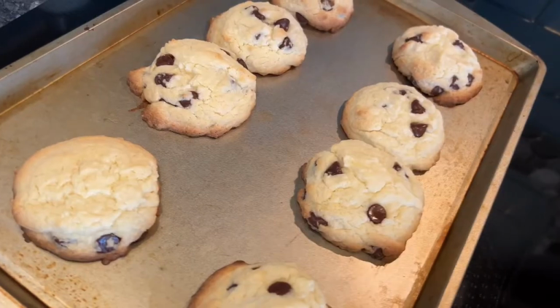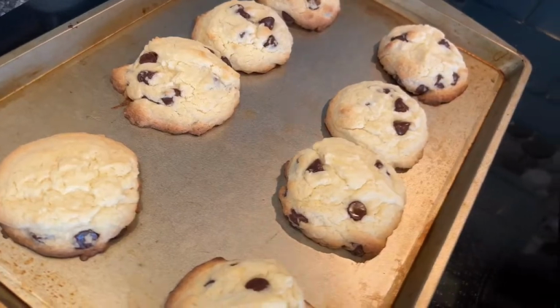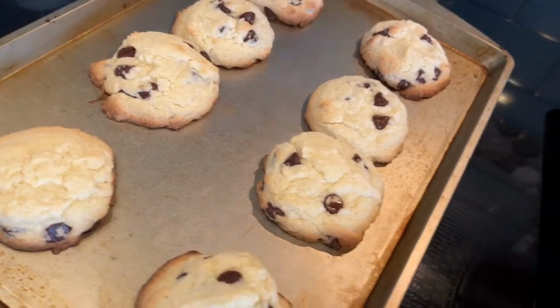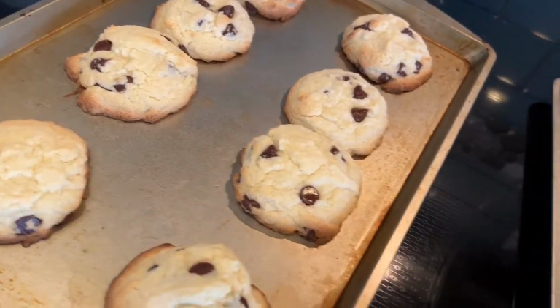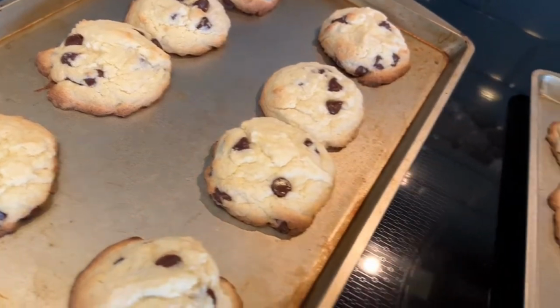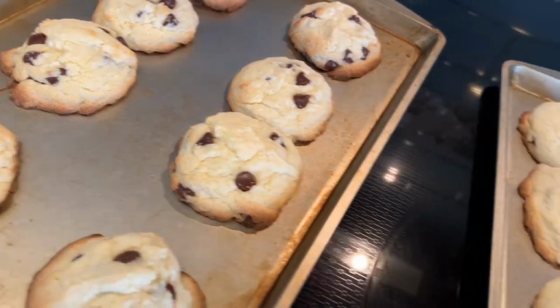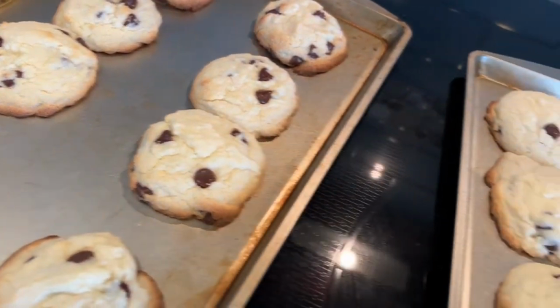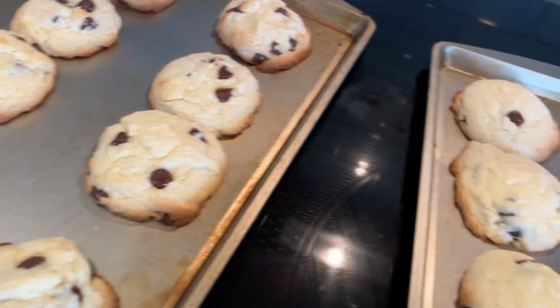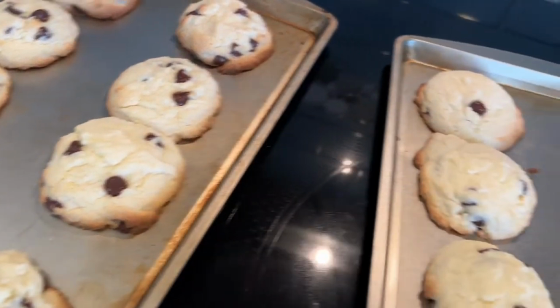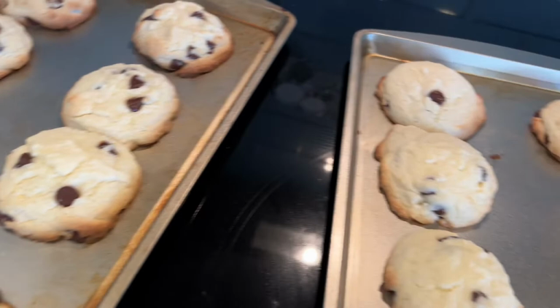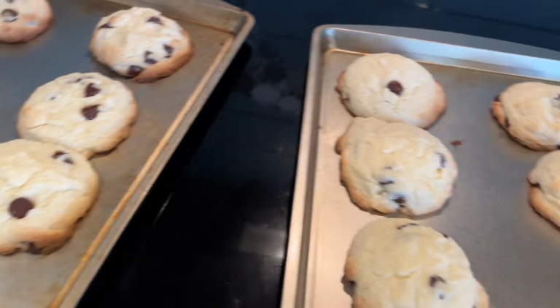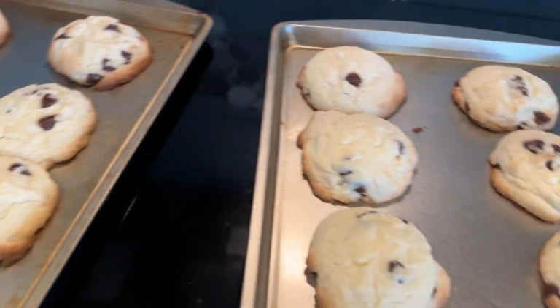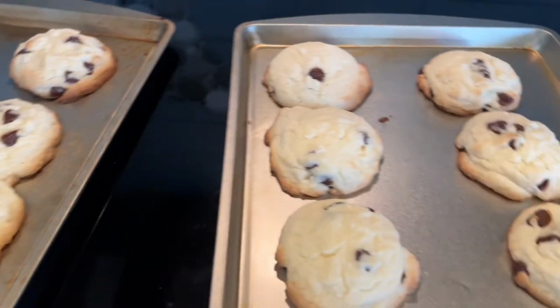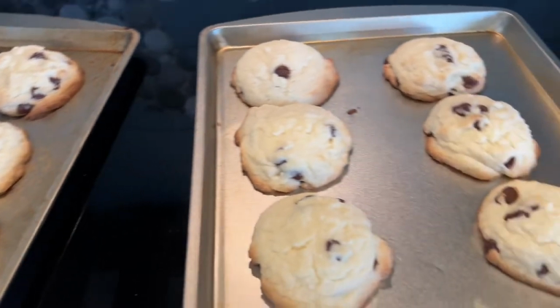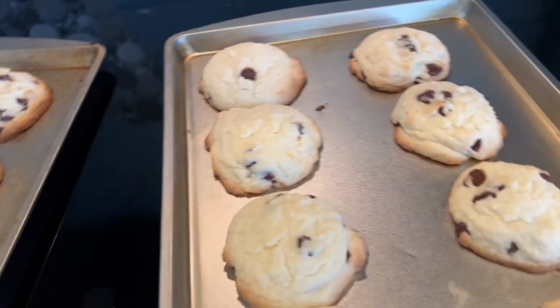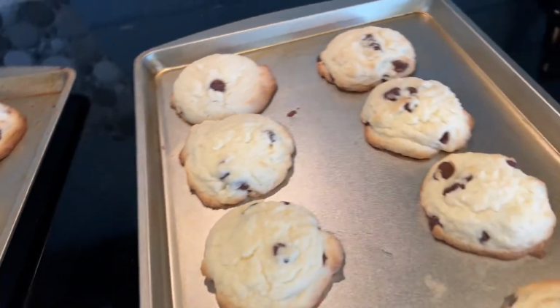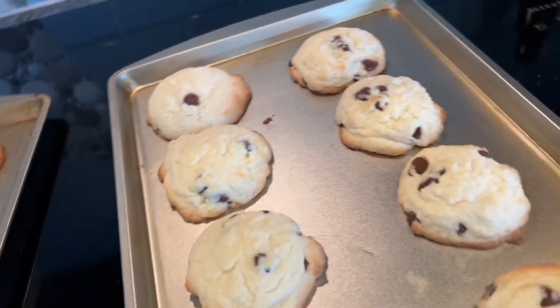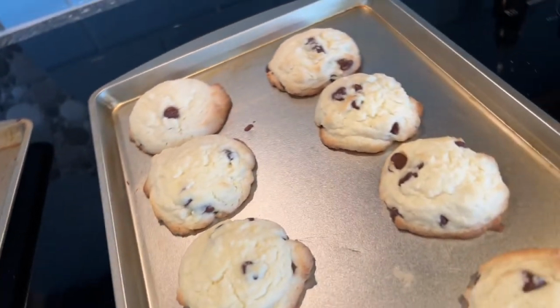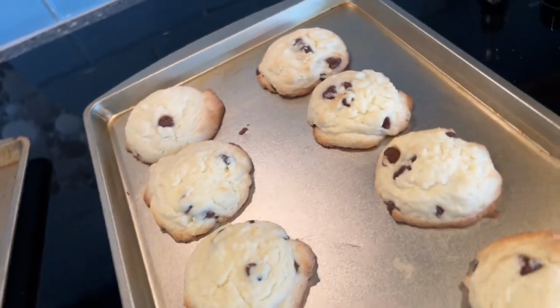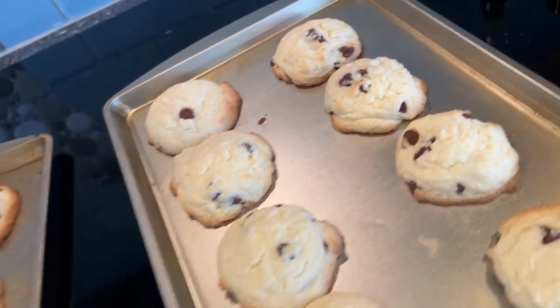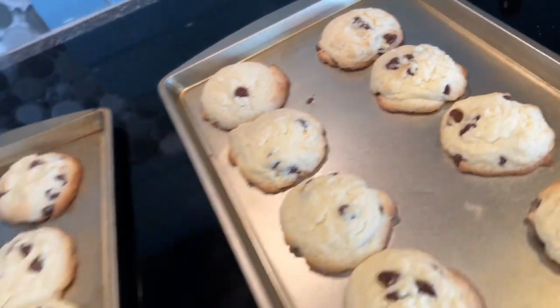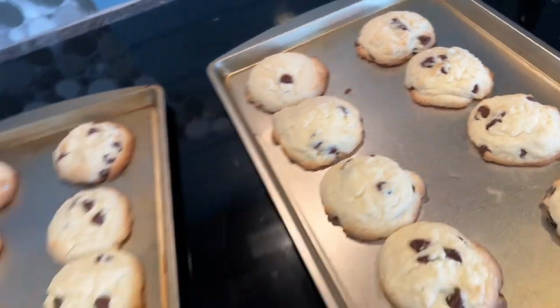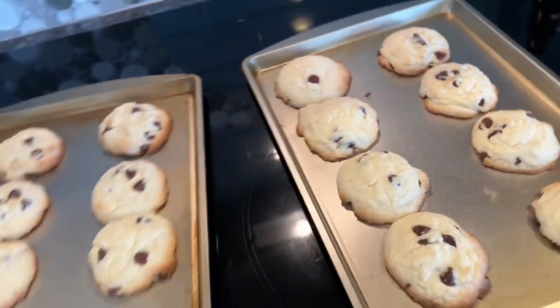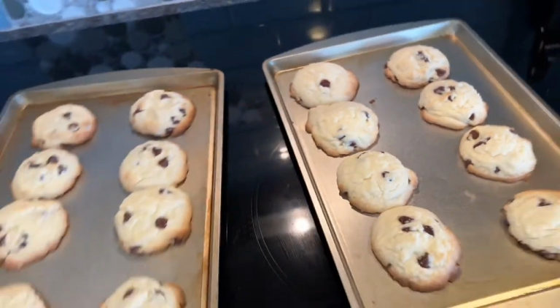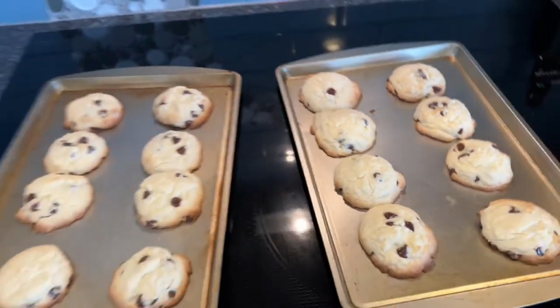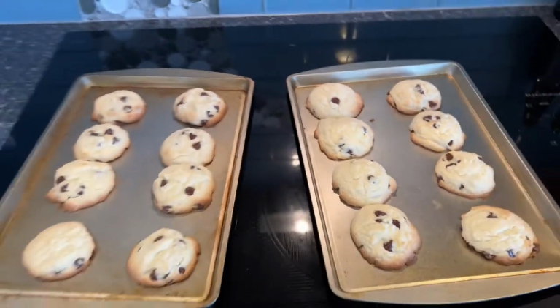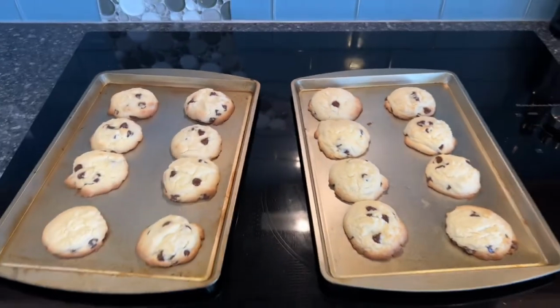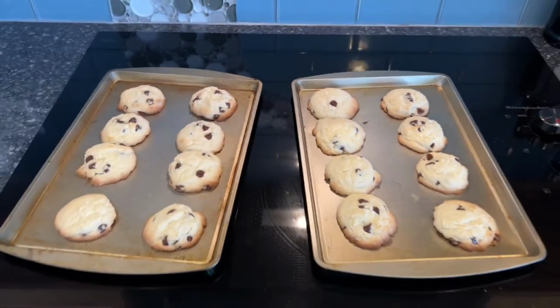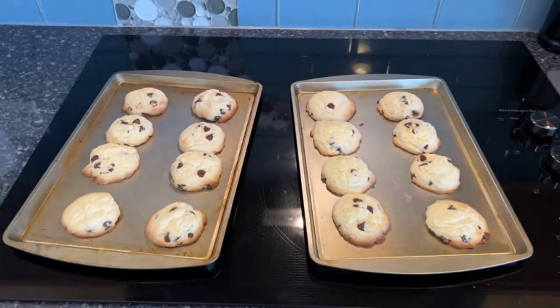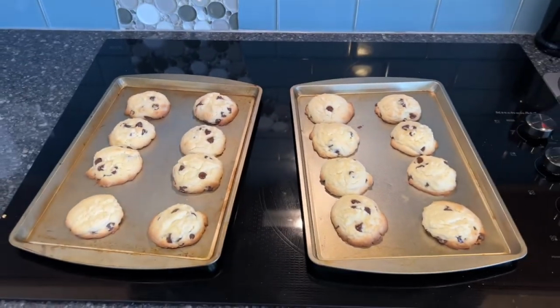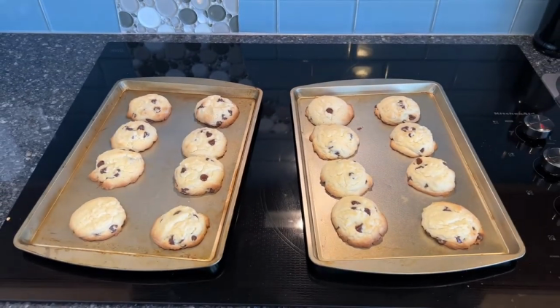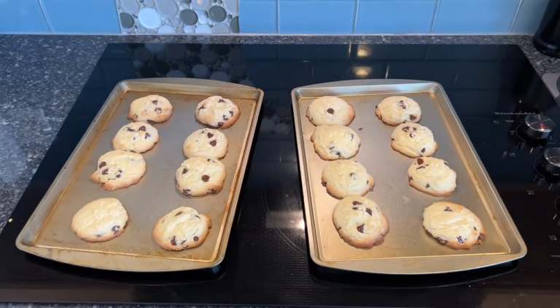Let the cookies cool slightly before serving. Store in an airtight container.